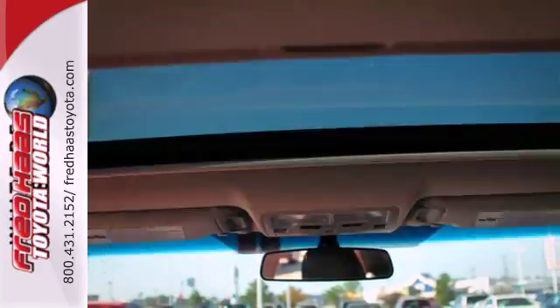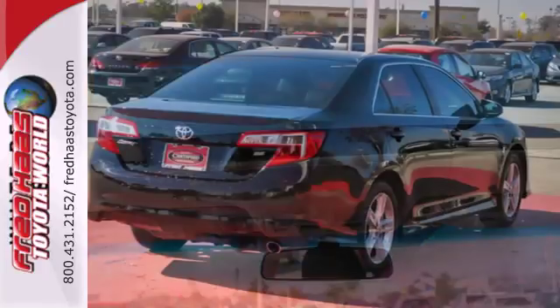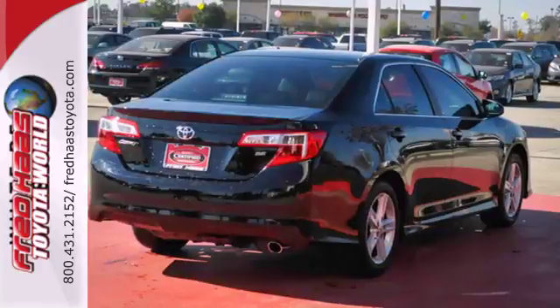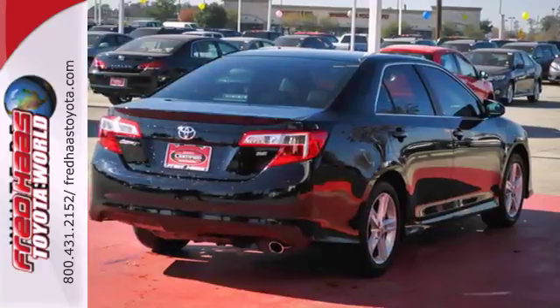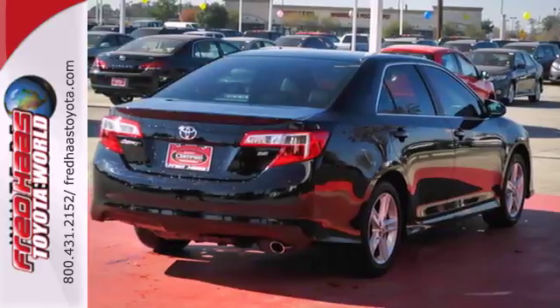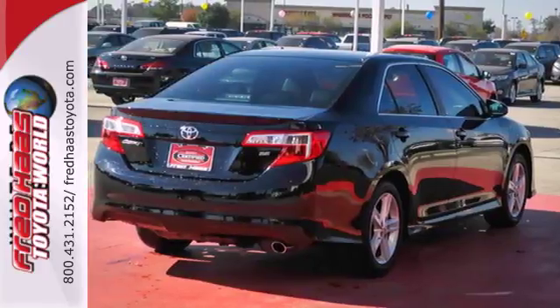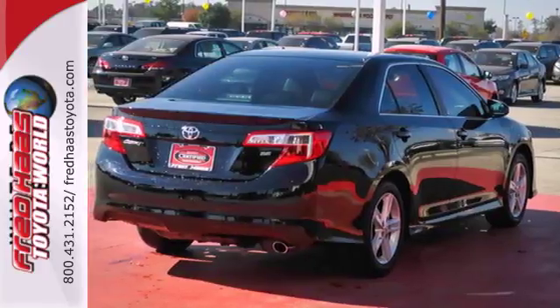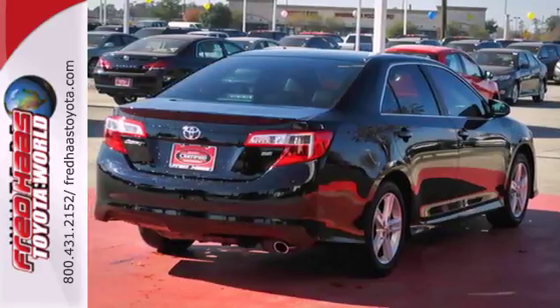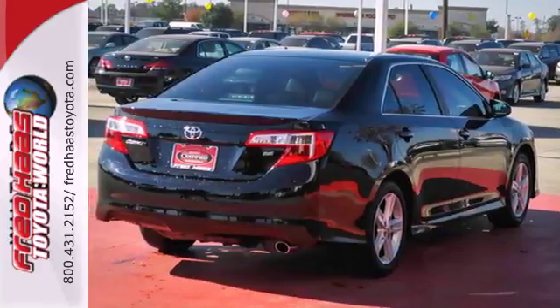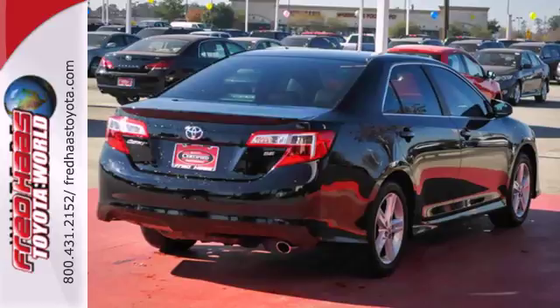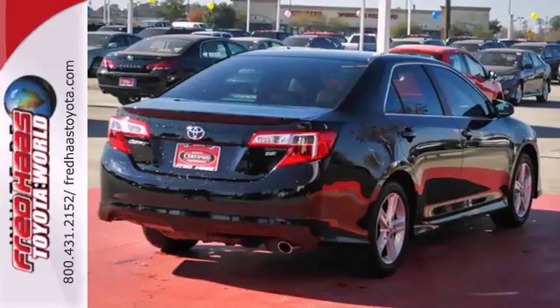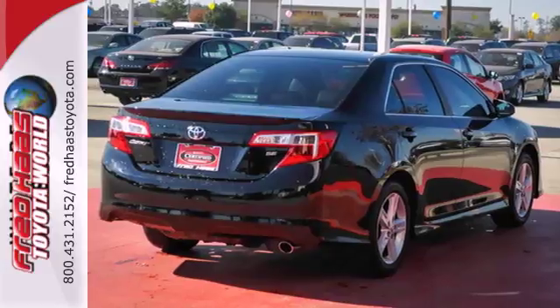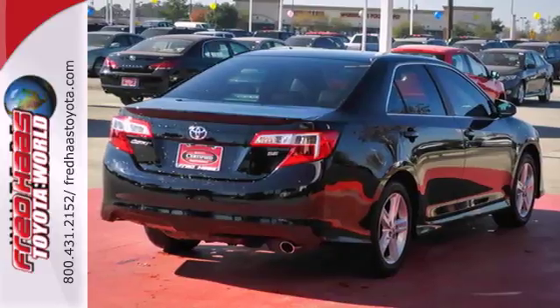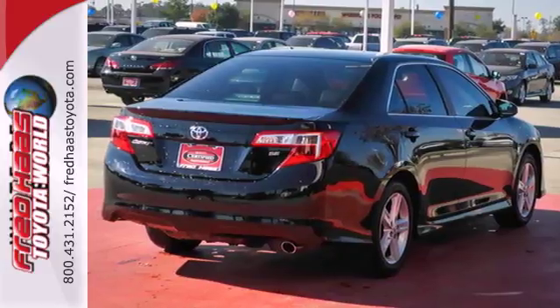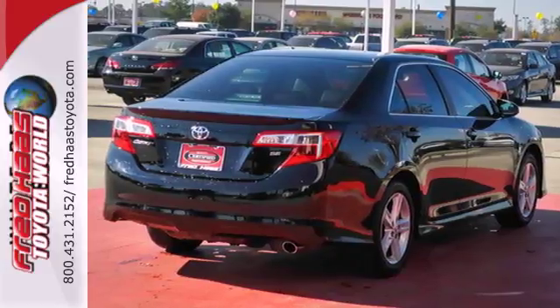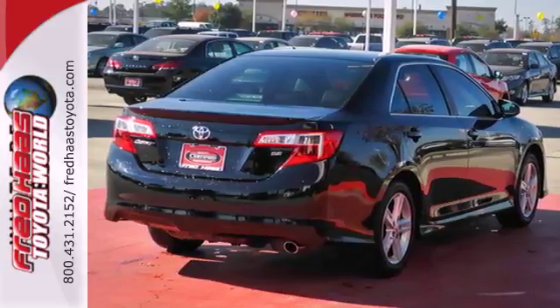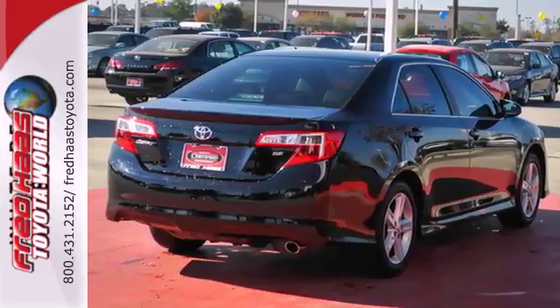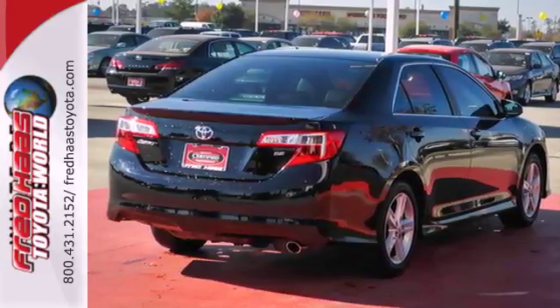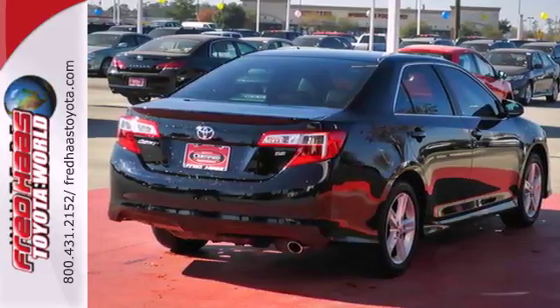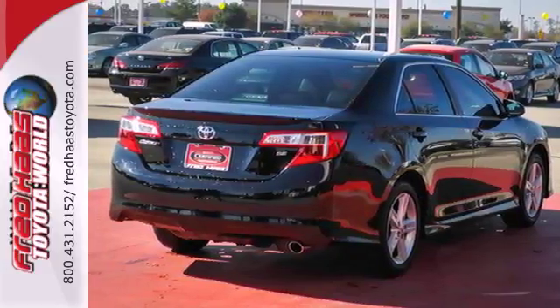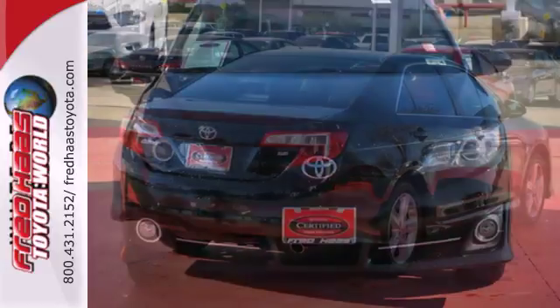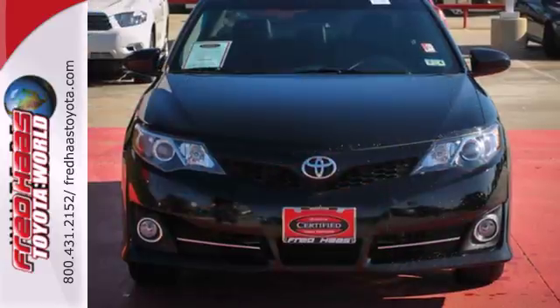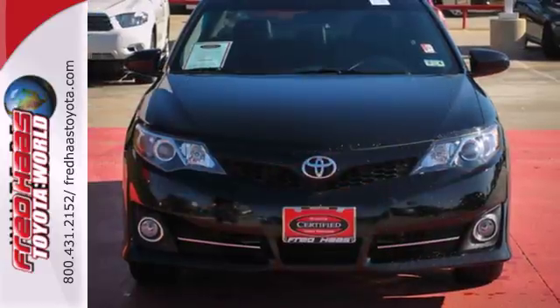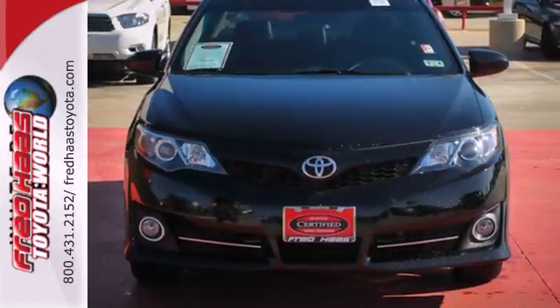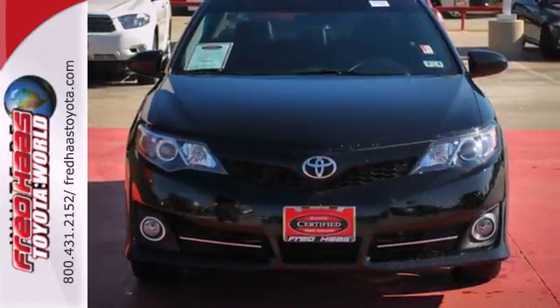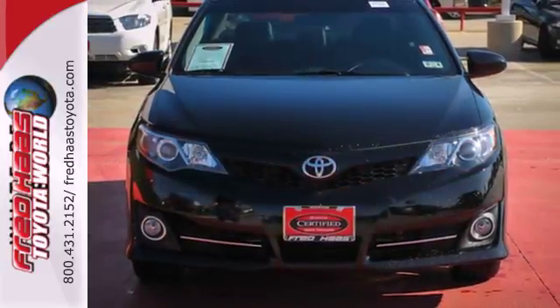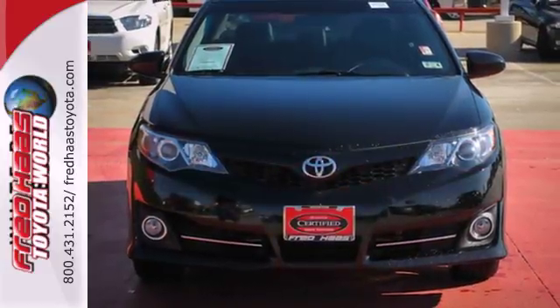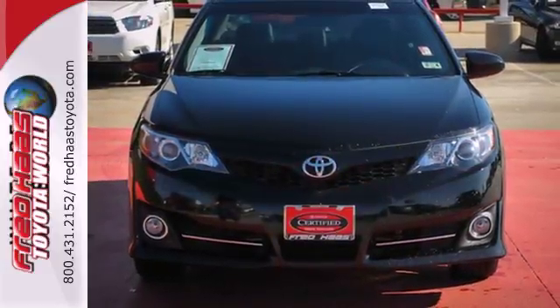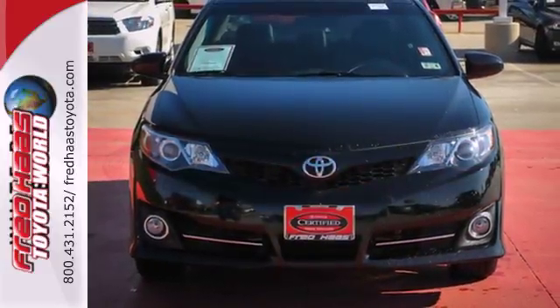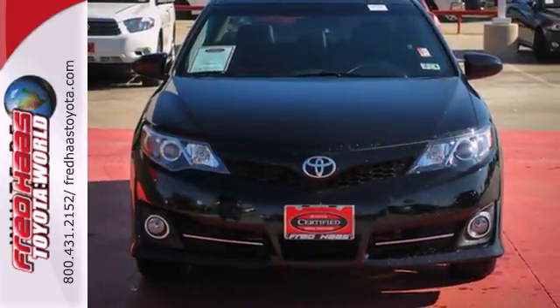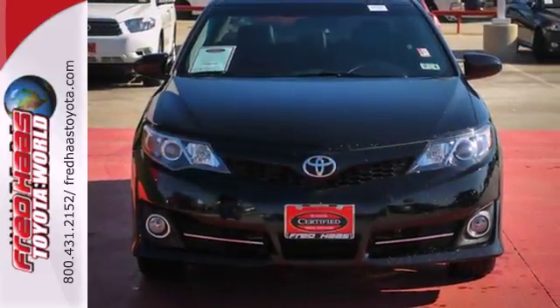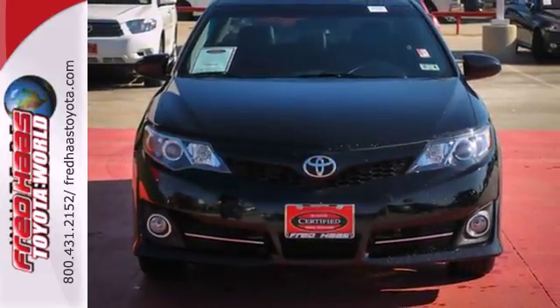Whether you're looking for a comfortable and spacious sedan for your family or your commute, this Camry is a must-see. Stop in today.